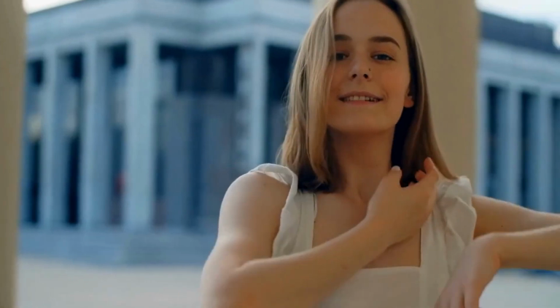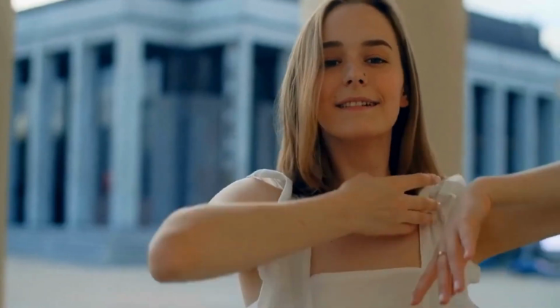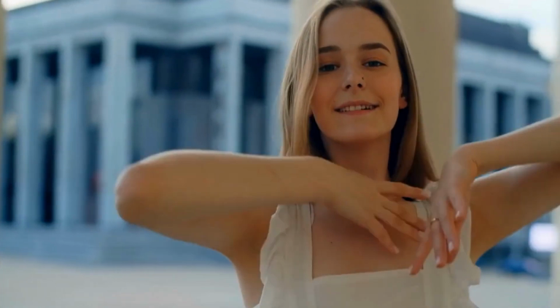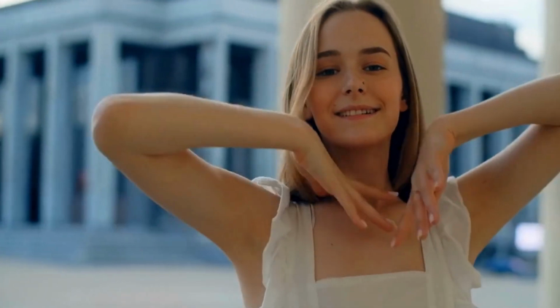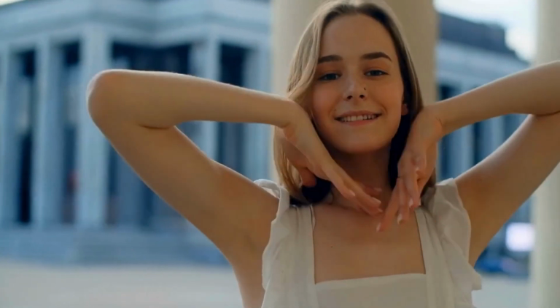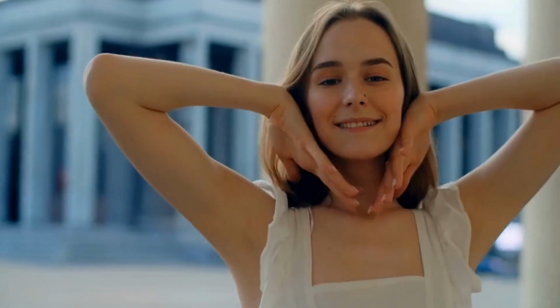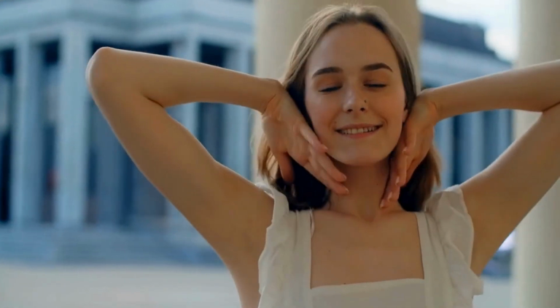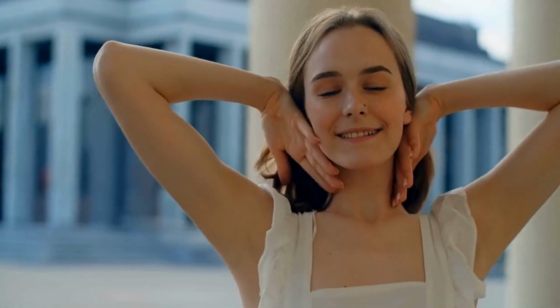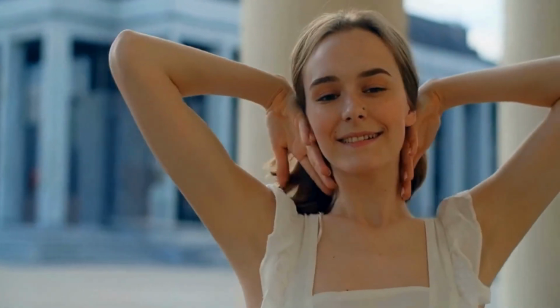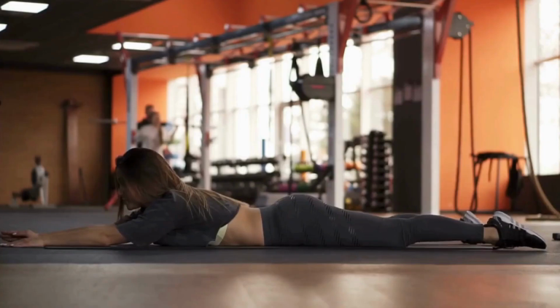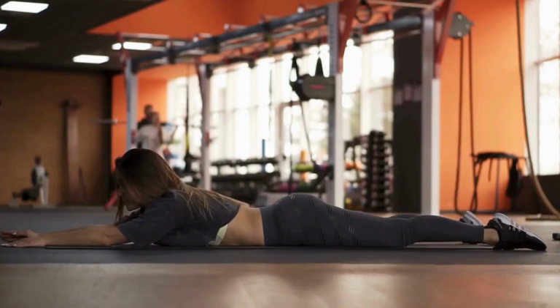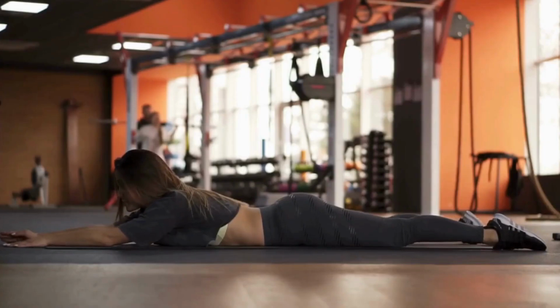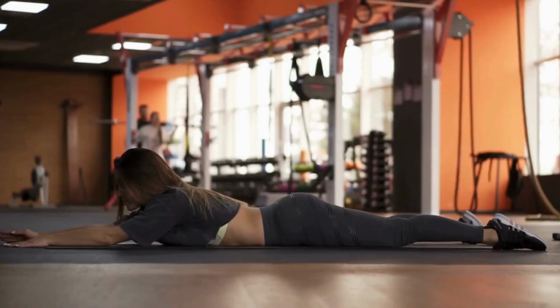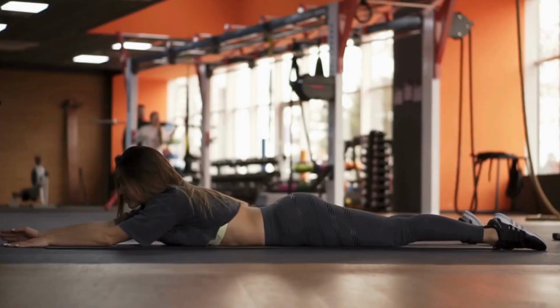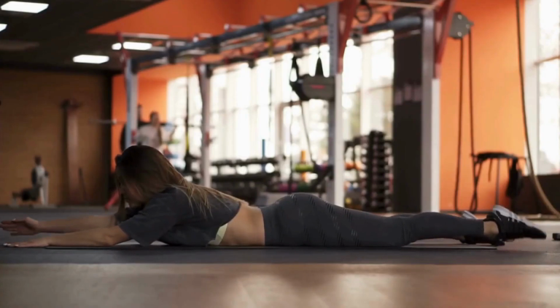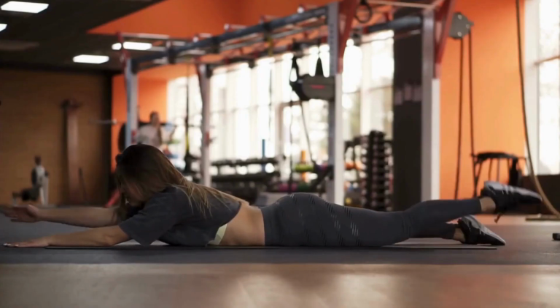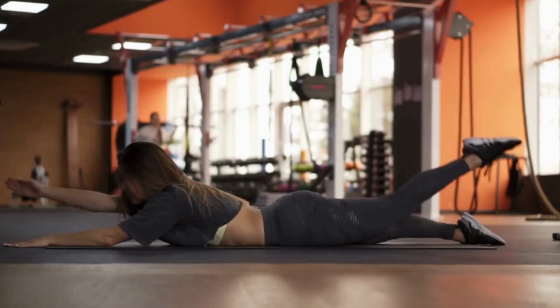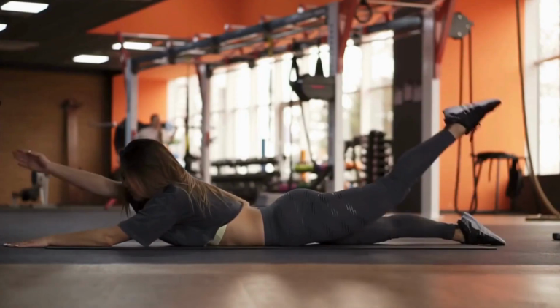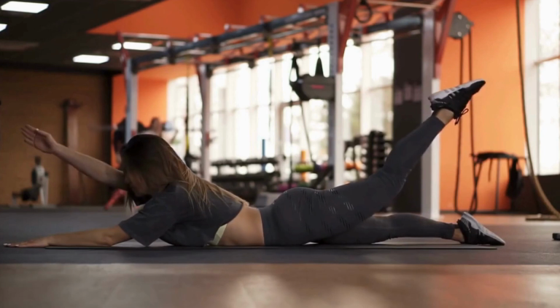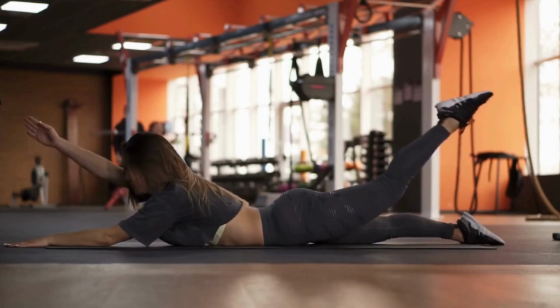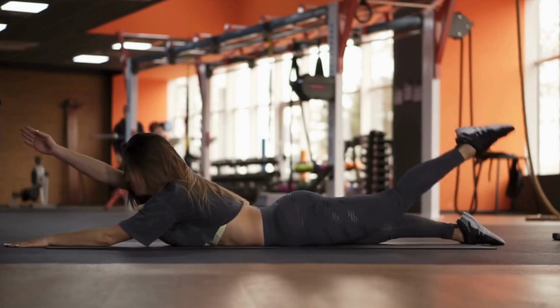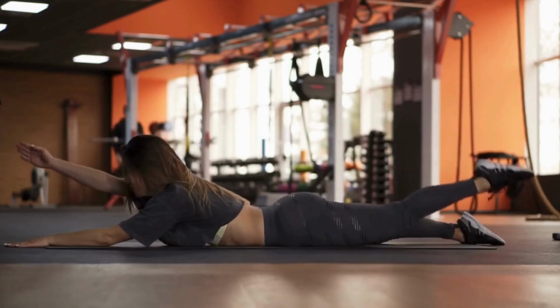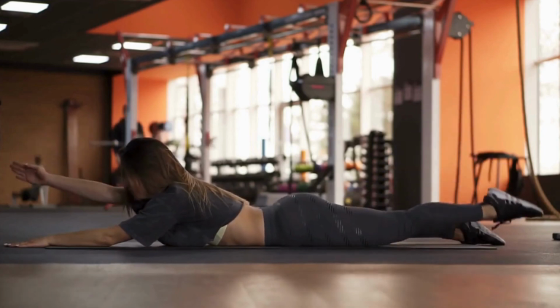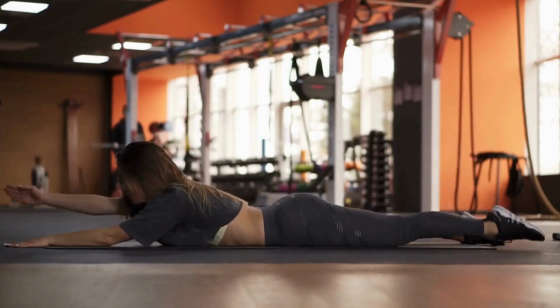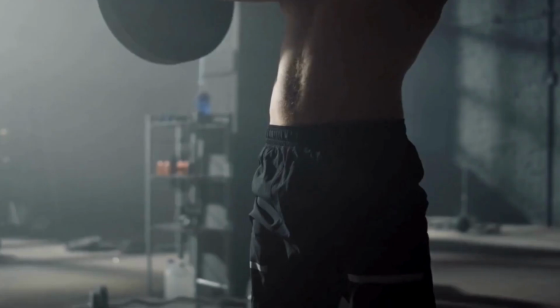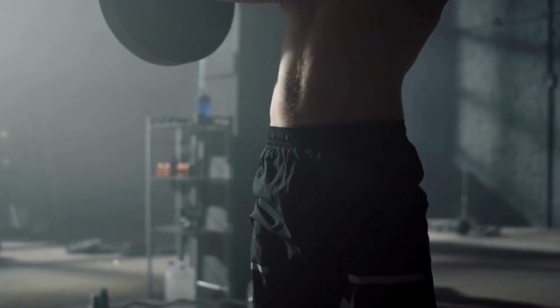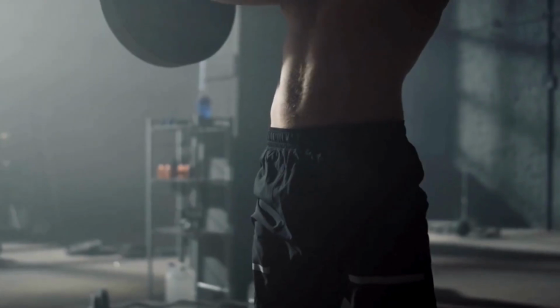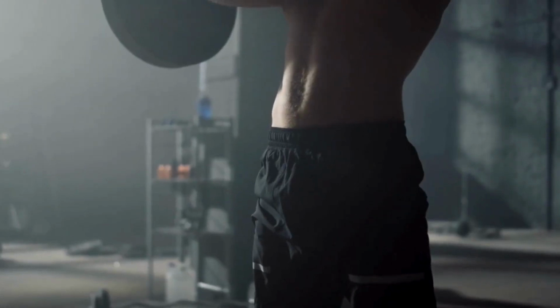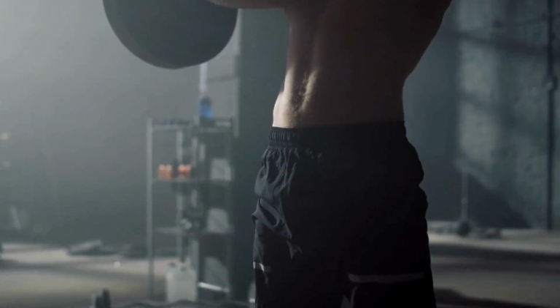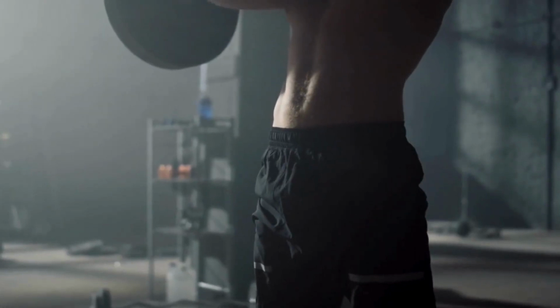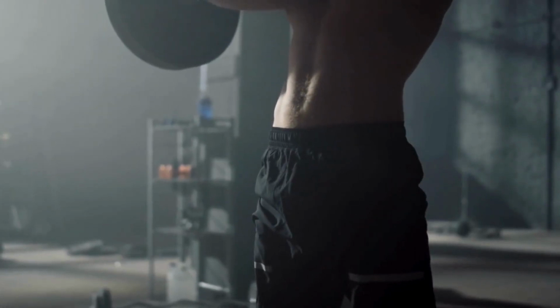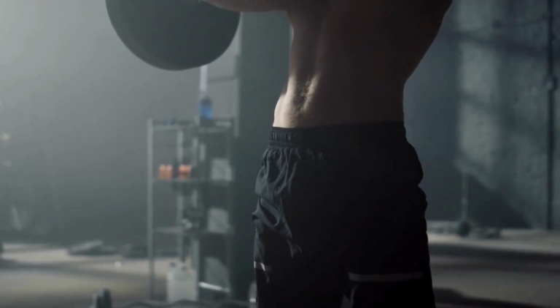This is the essence of Muscle Symphony, a transformative philosophy that orchestrates your fitness routine into a balanced and beautiful masterpiece.